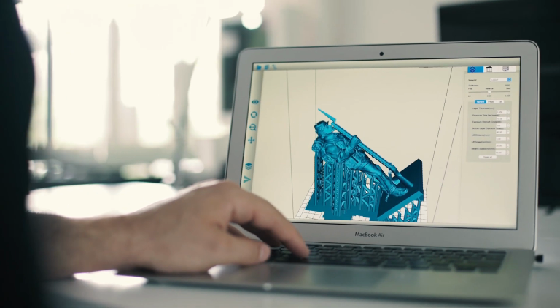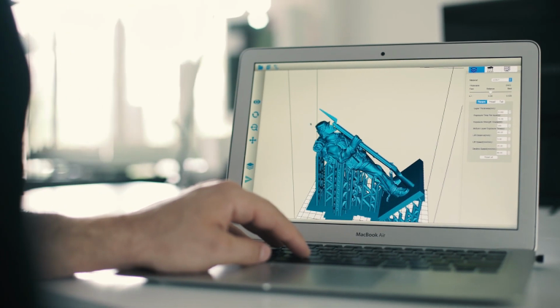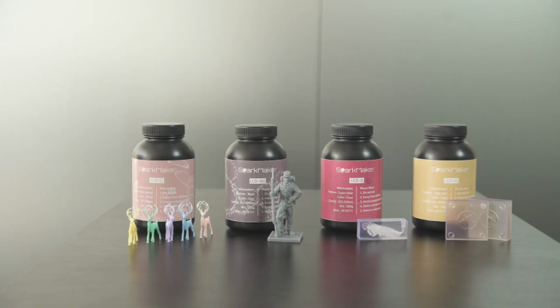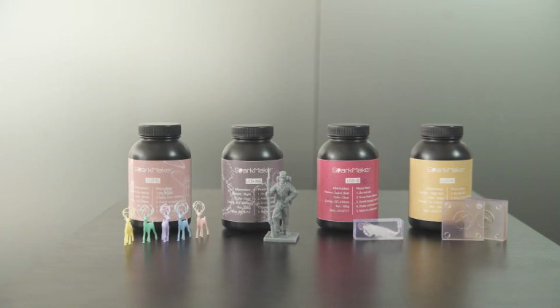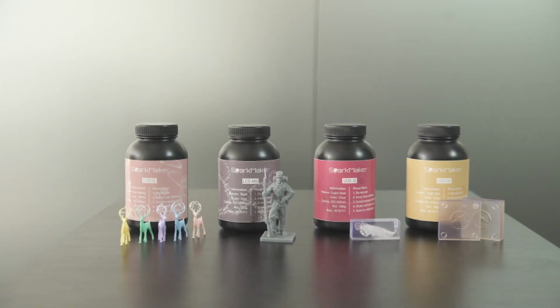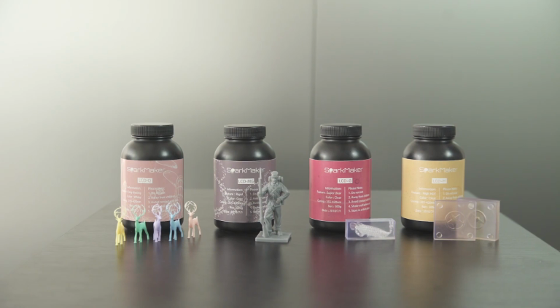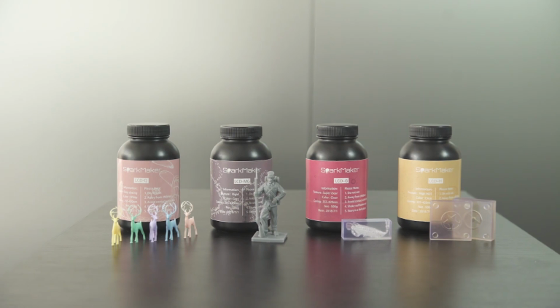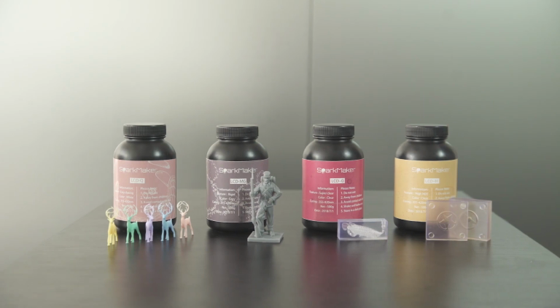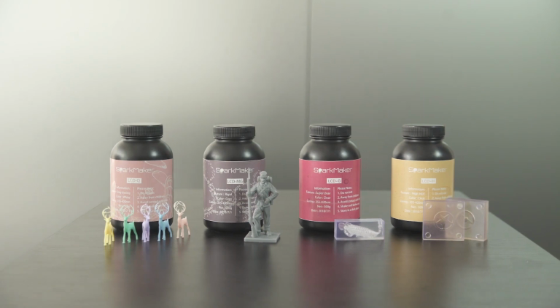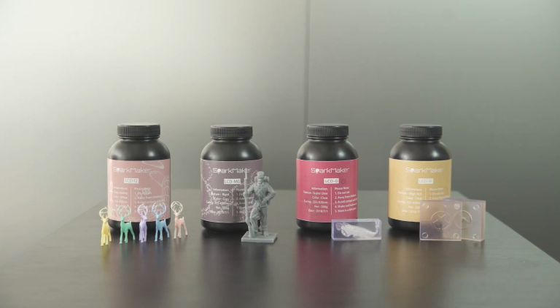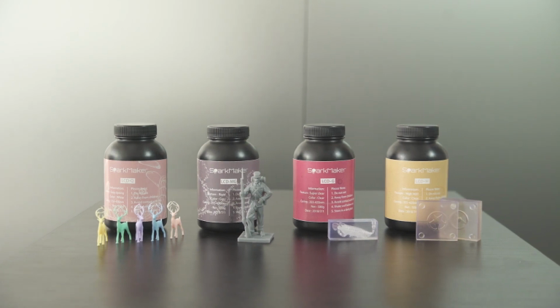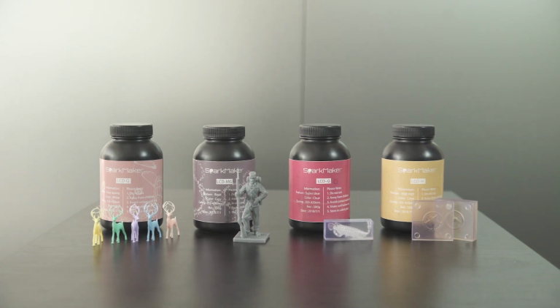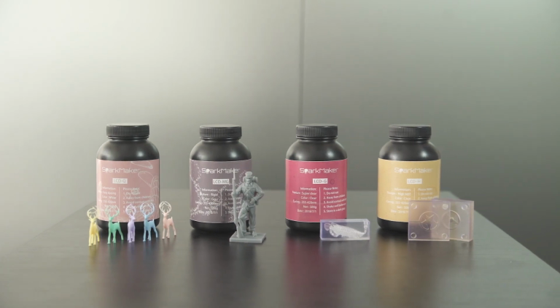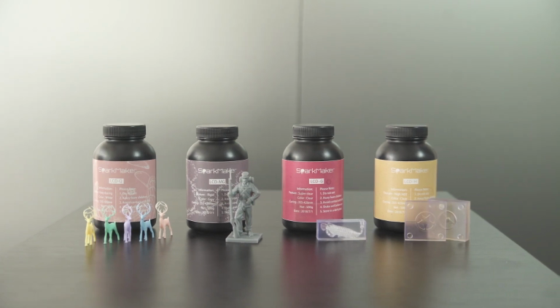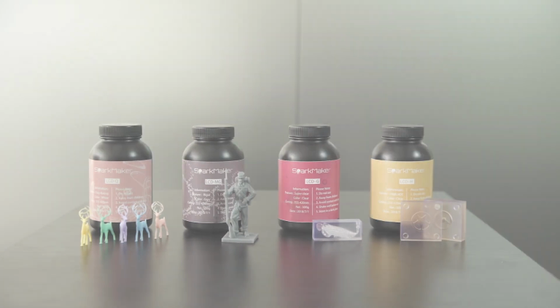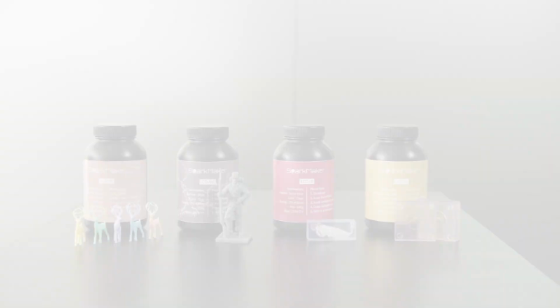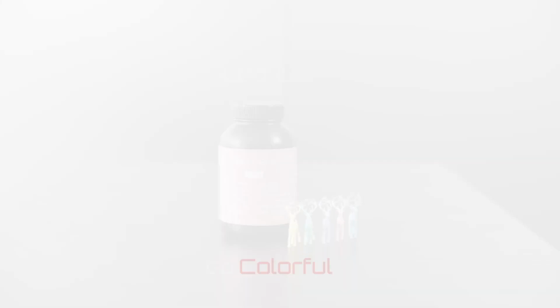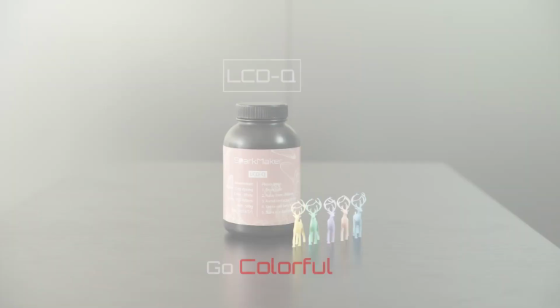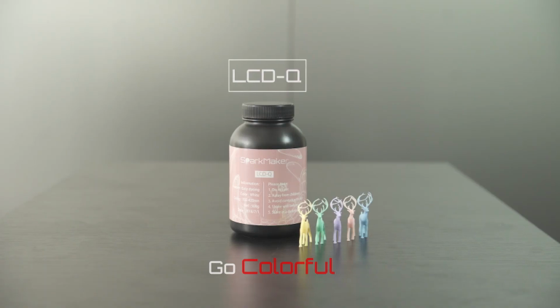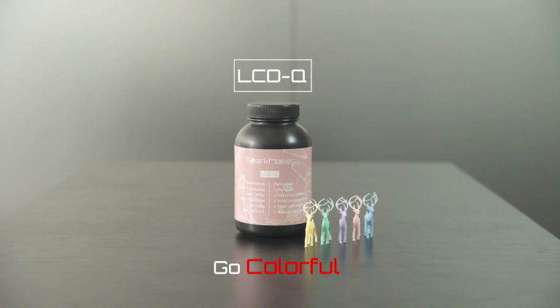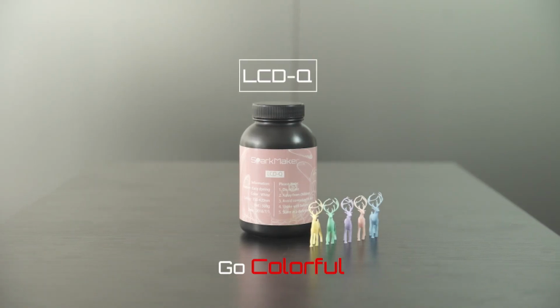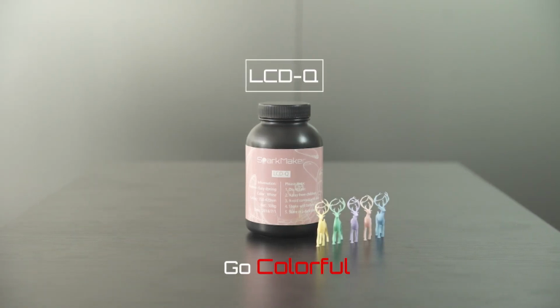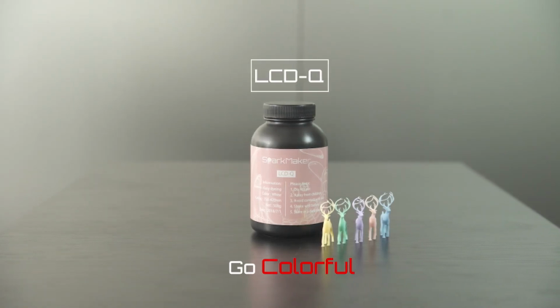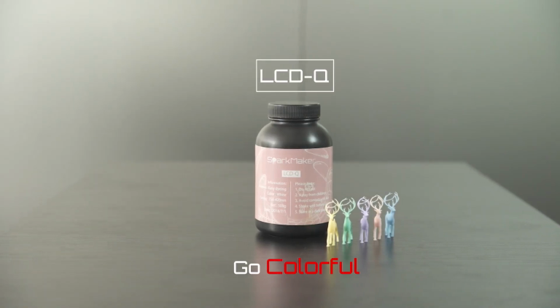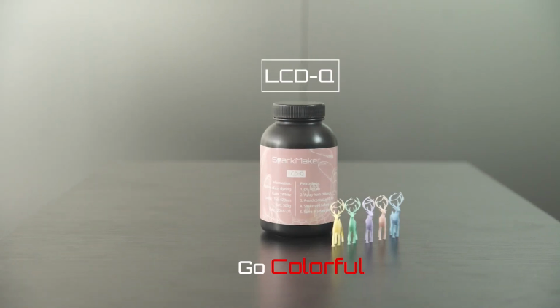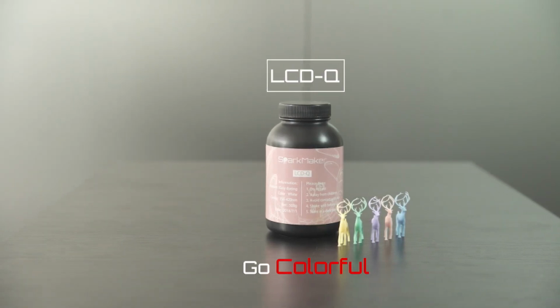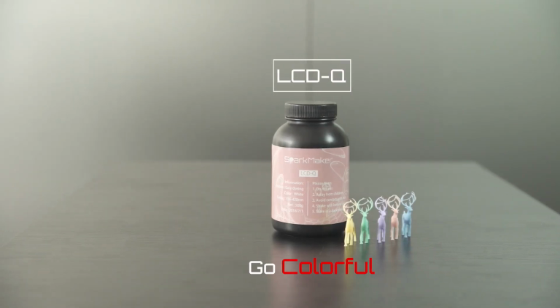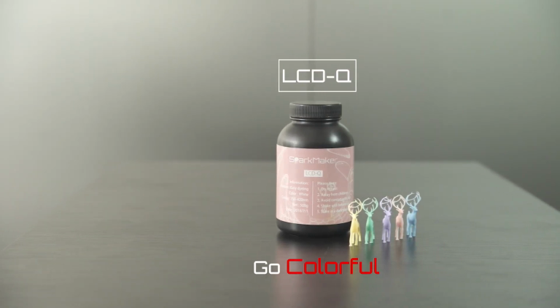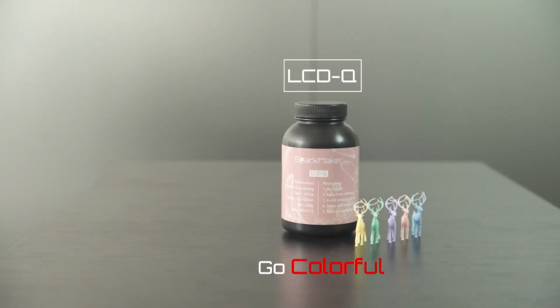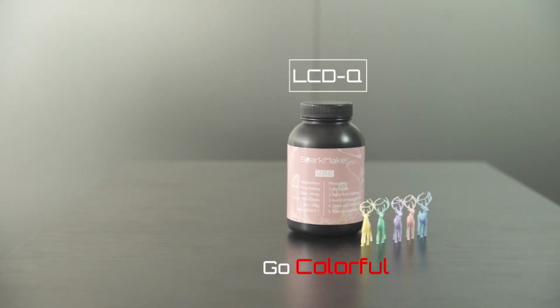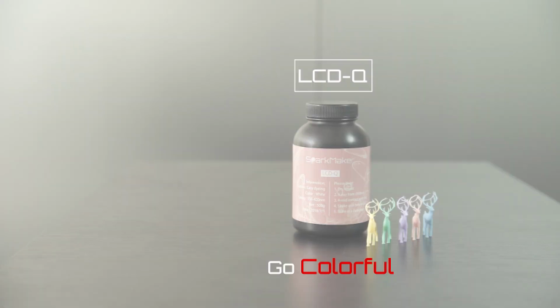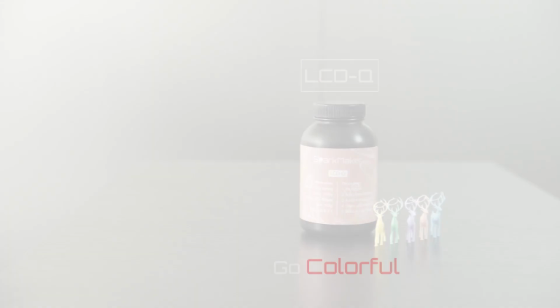We are also launching 4 additional types of resin, so you can have more options for your printings.